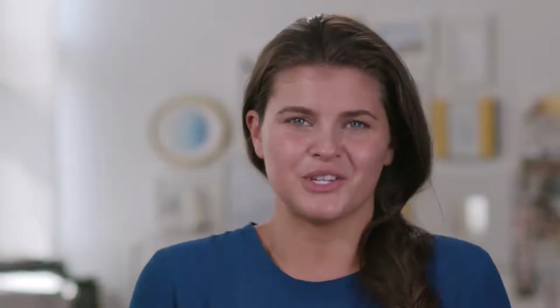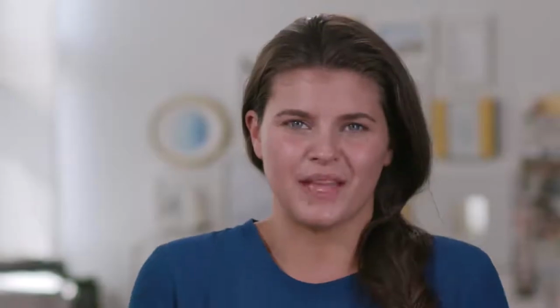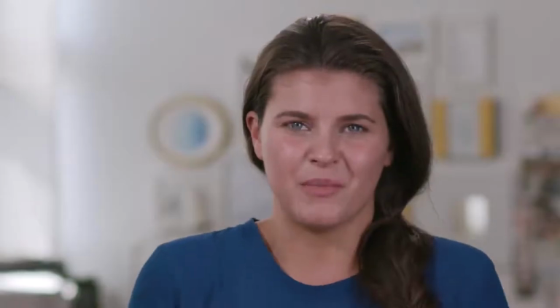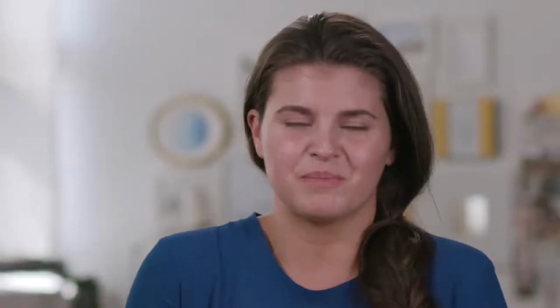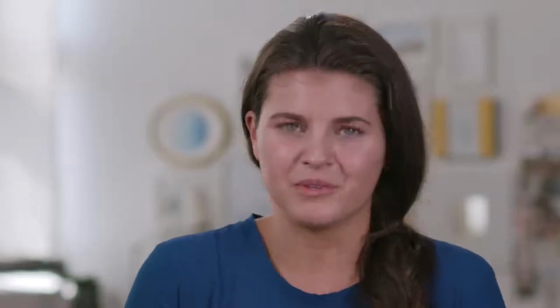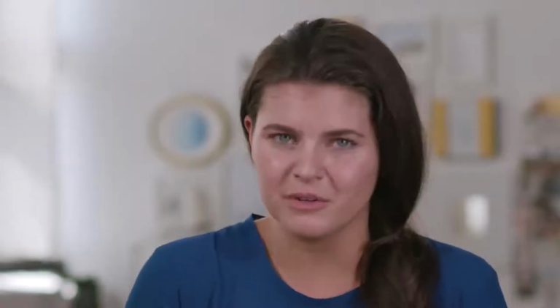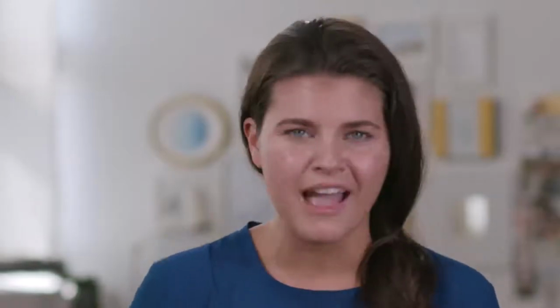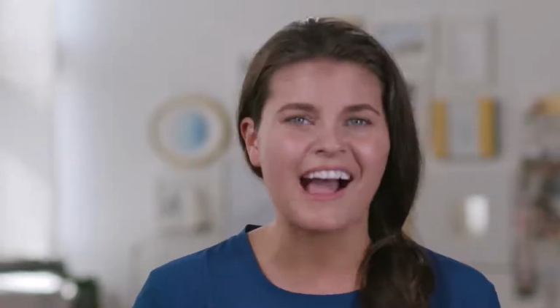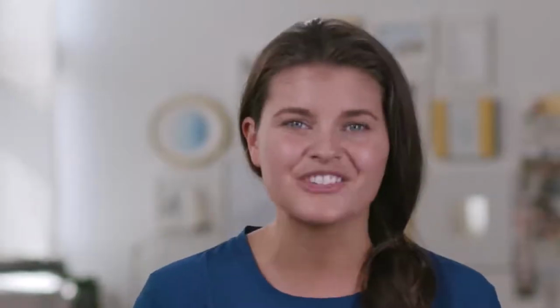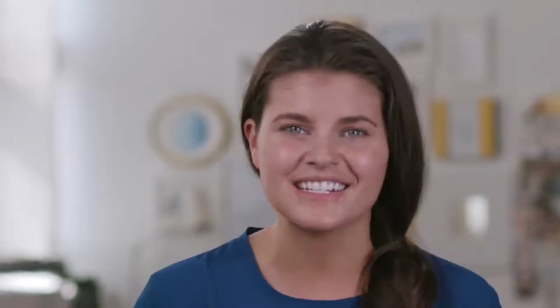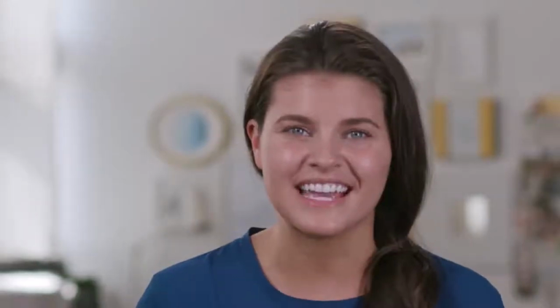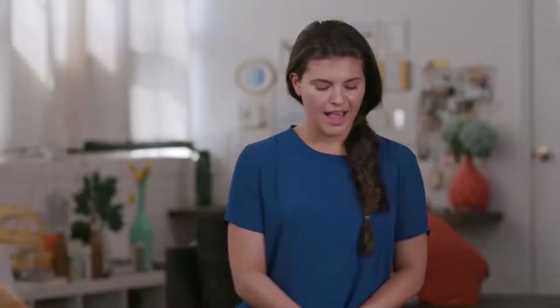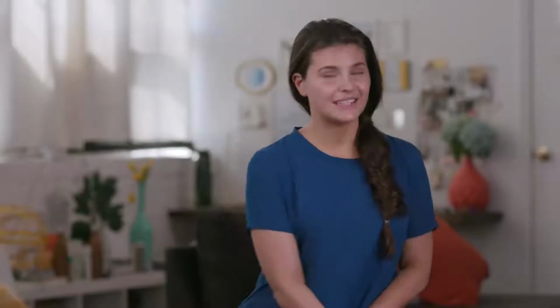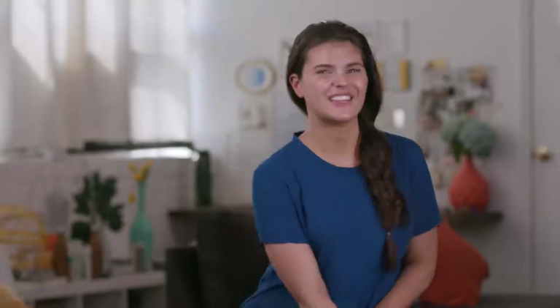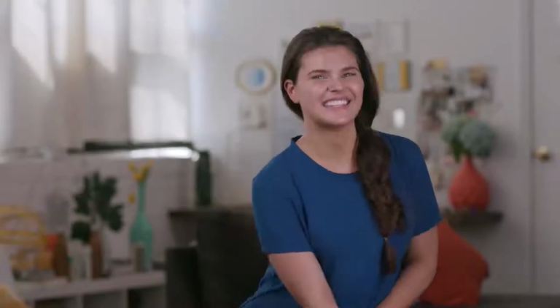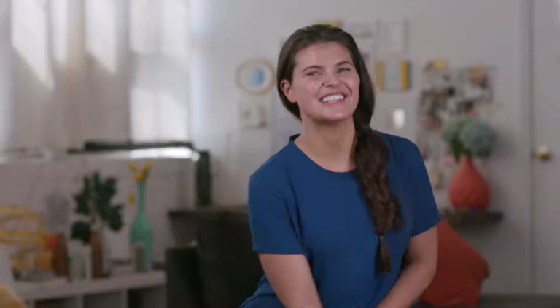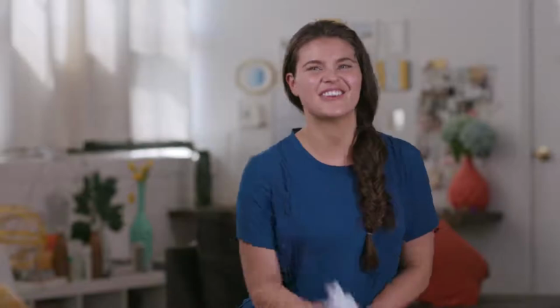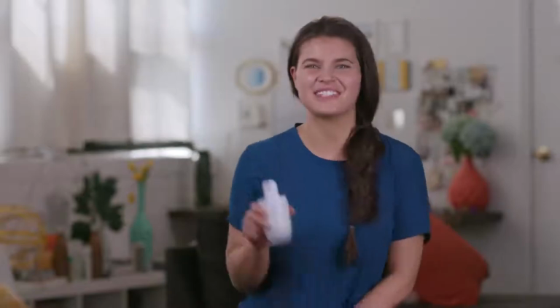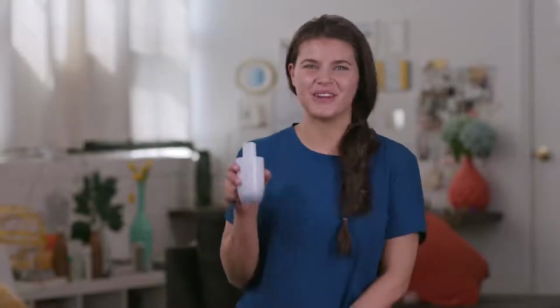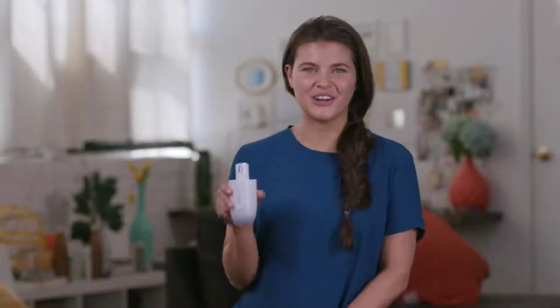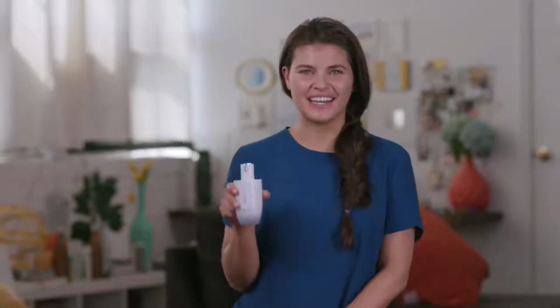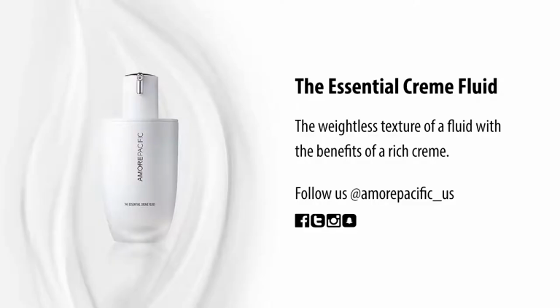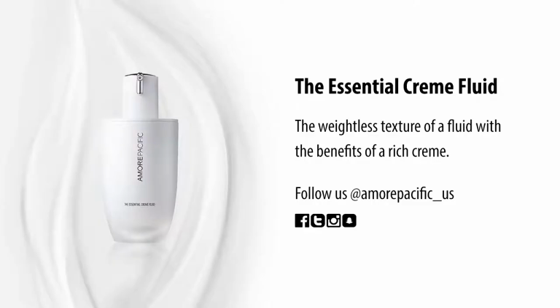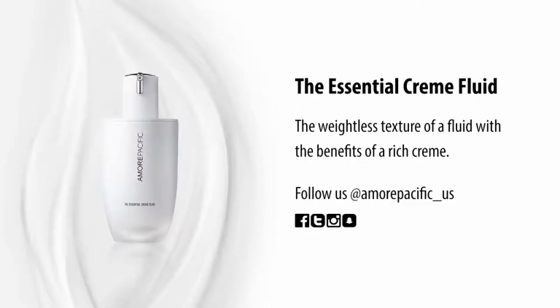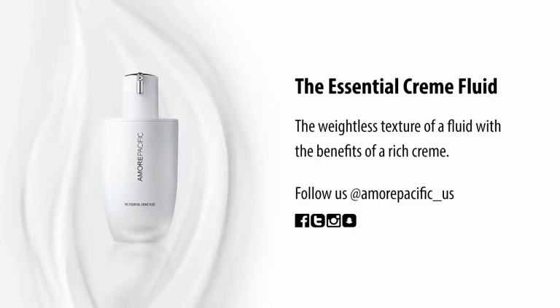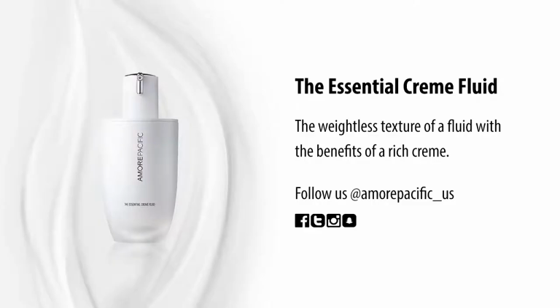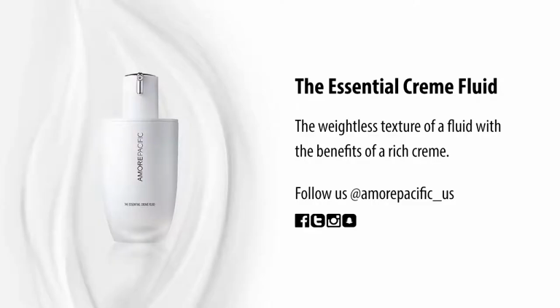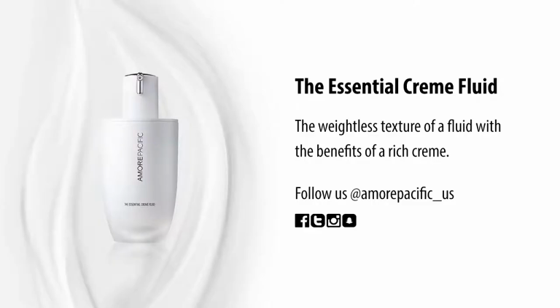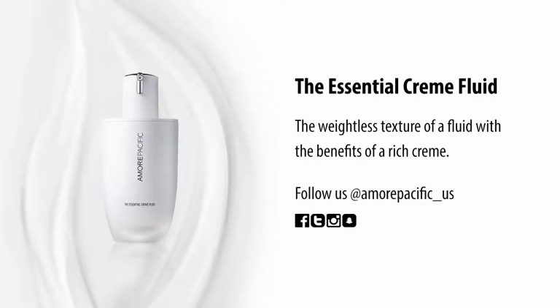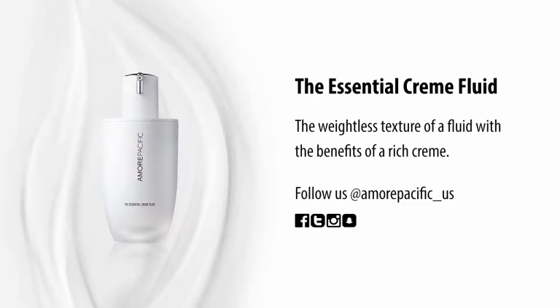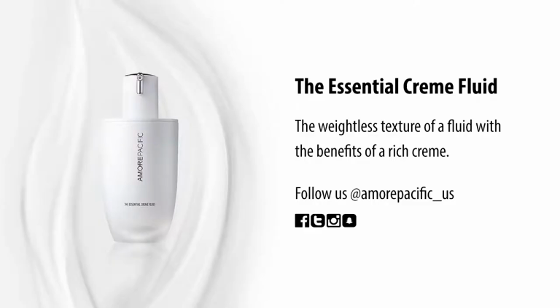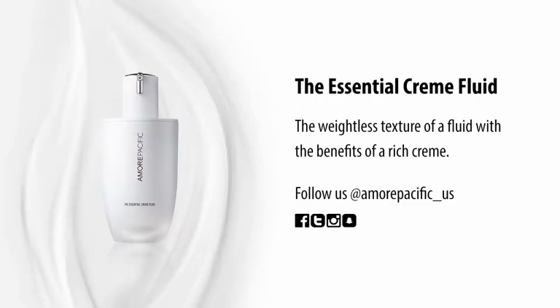You'll wake up with beautiful, hydrated skin. Let your skin drink this miracle in. Make sure to purchase it exclusively at Sephora.